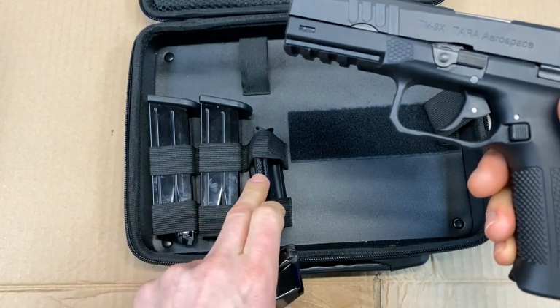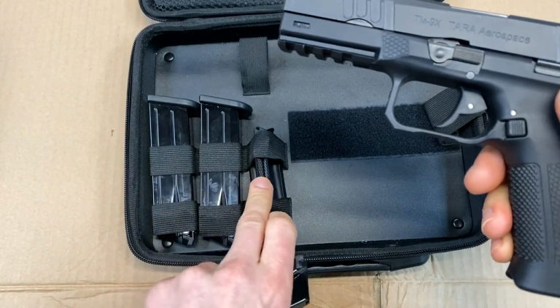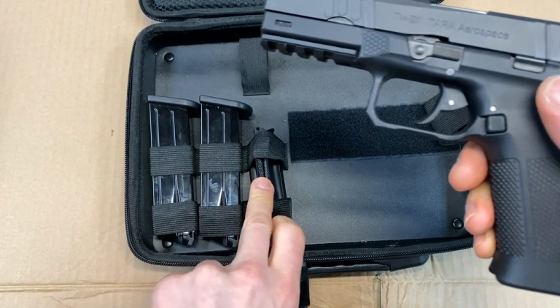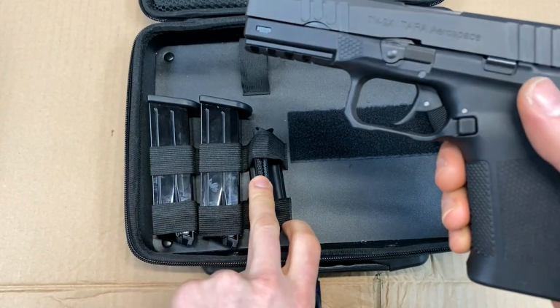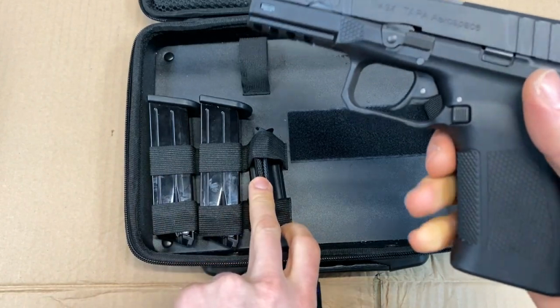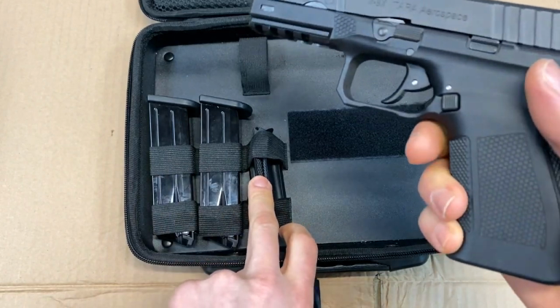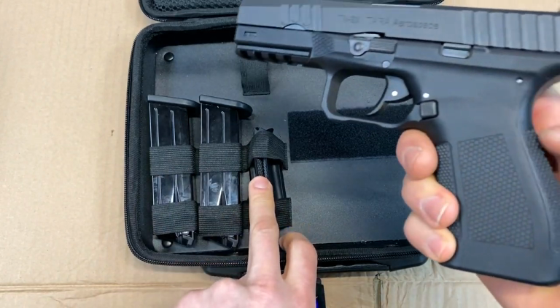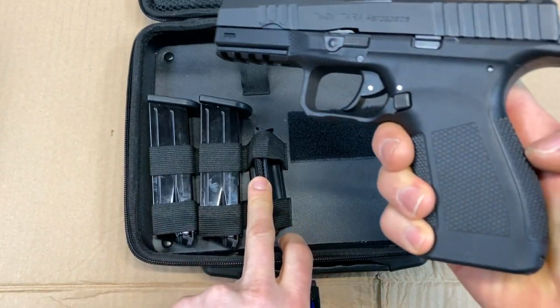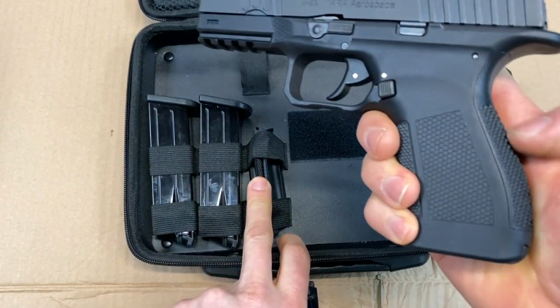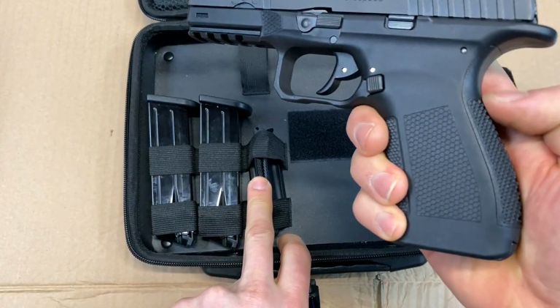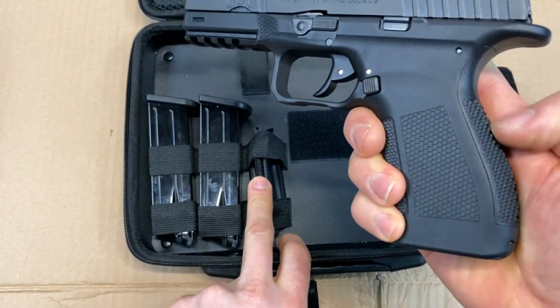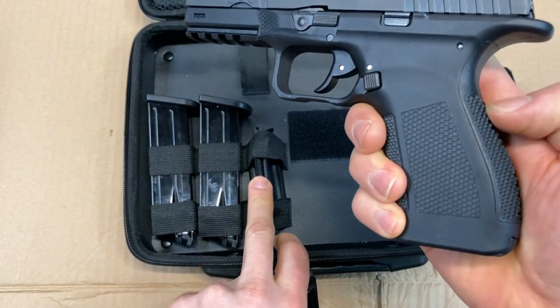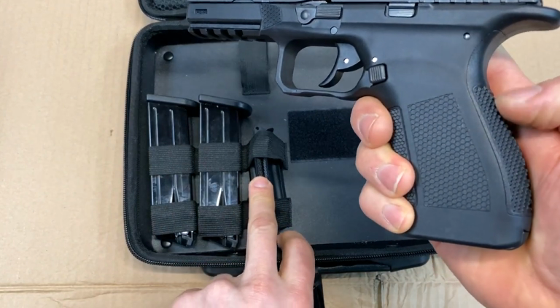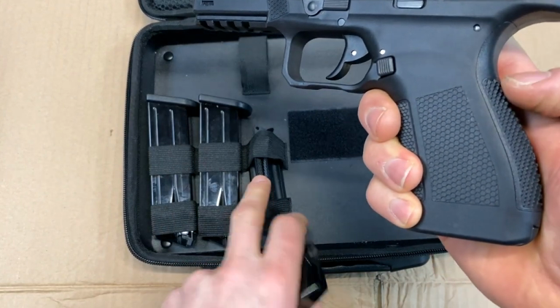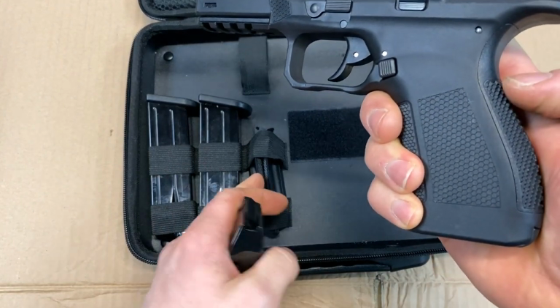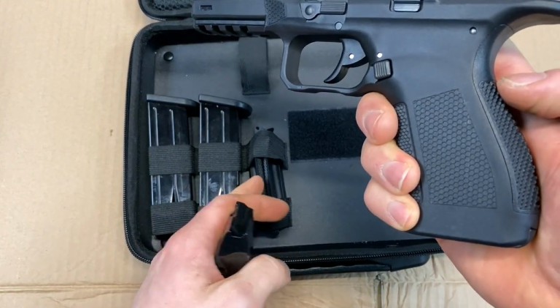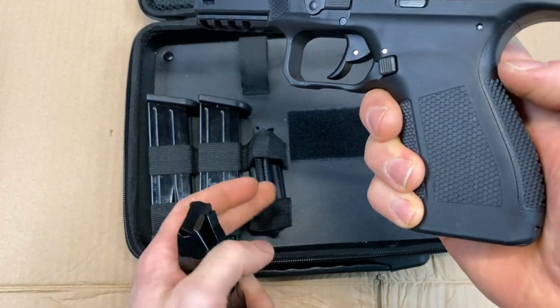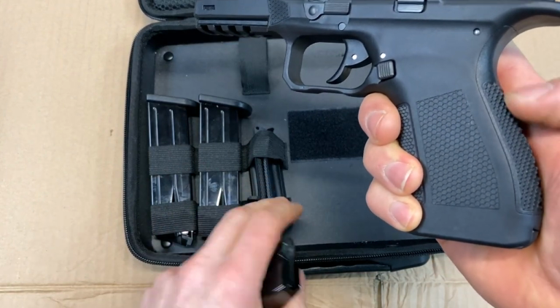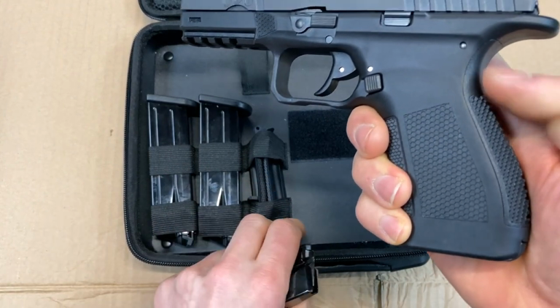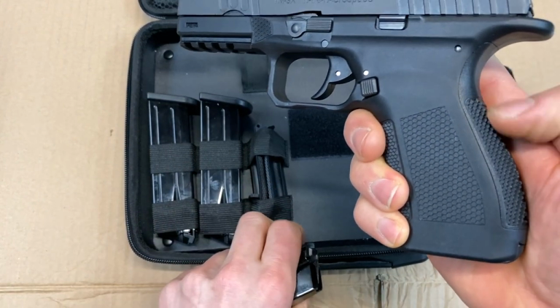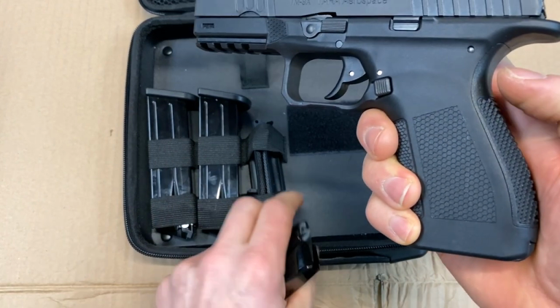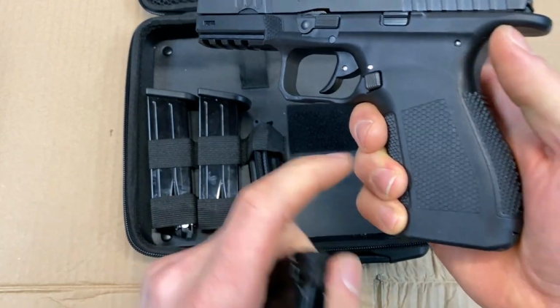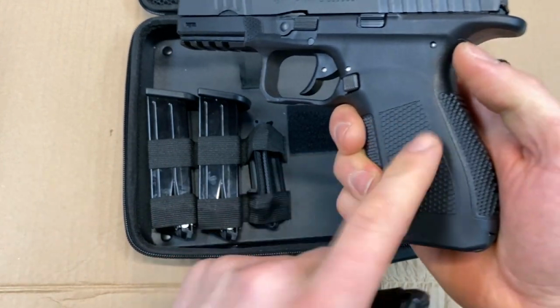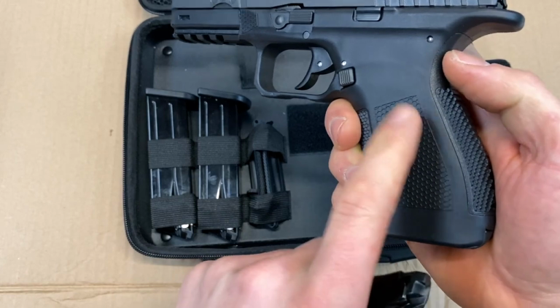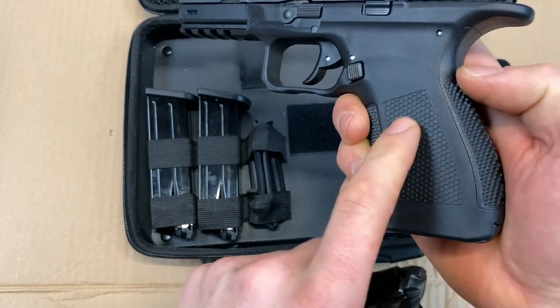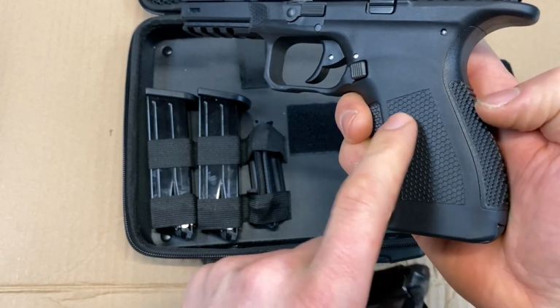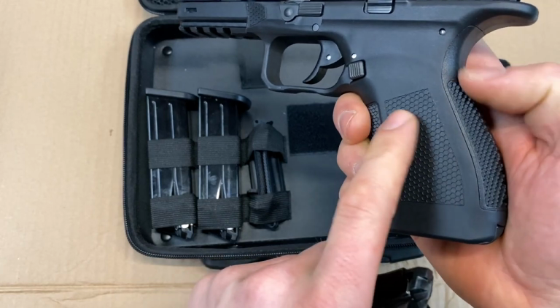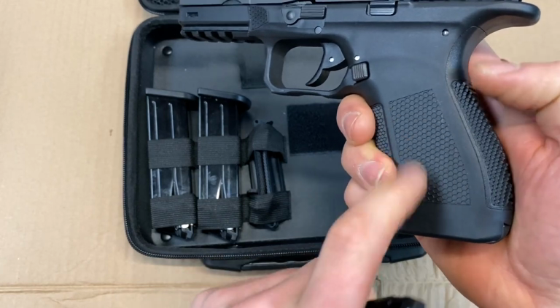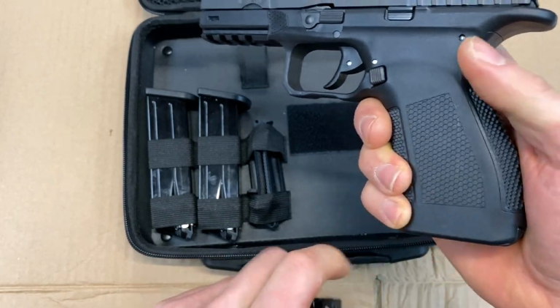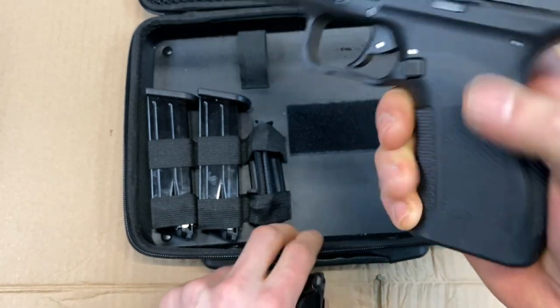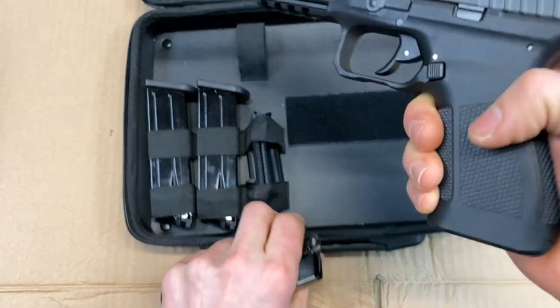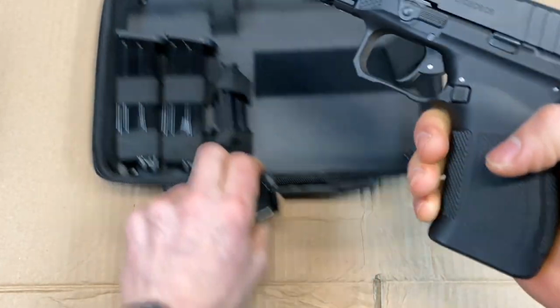You have three different sizes of backstrap for small, medium, or large size hands, so you can better custom fit the grip to your hand.